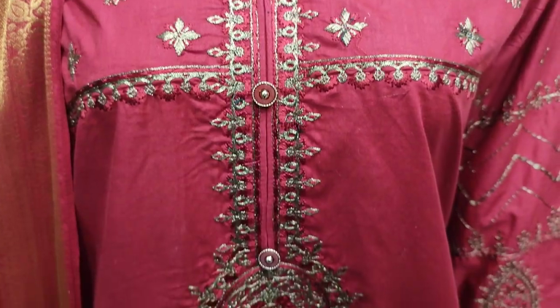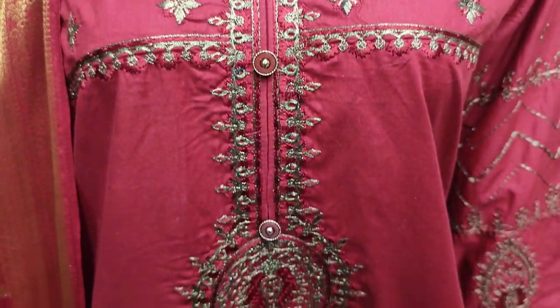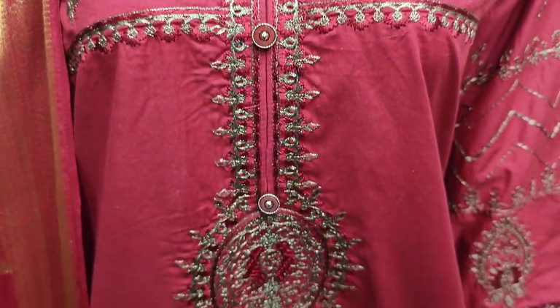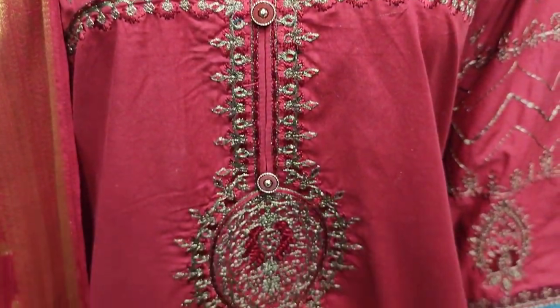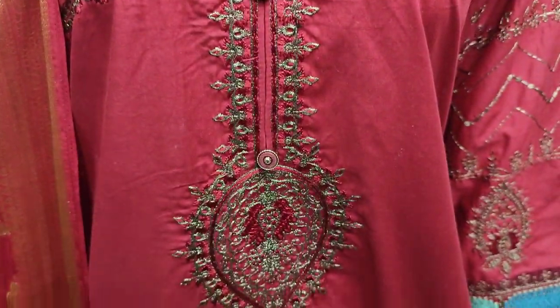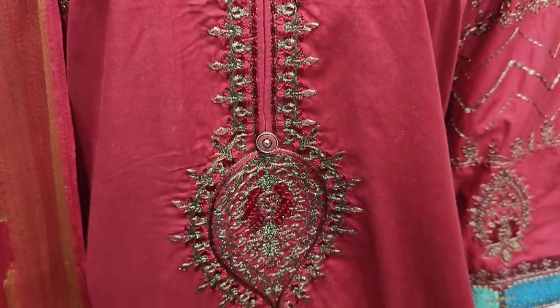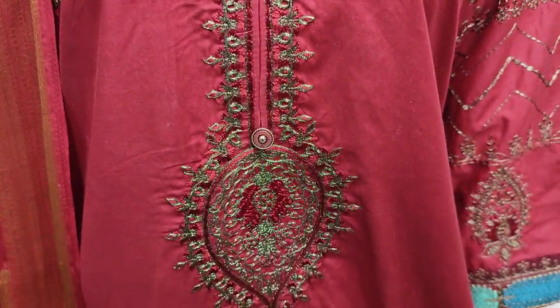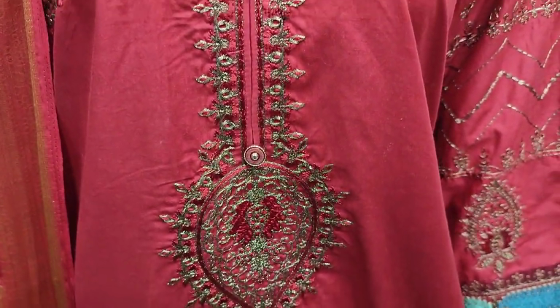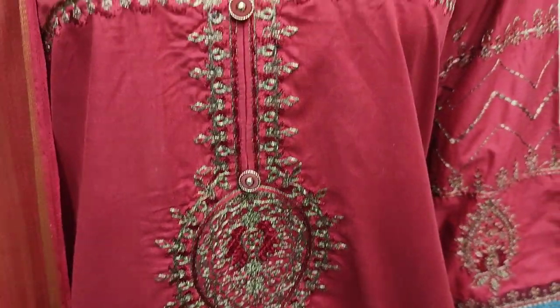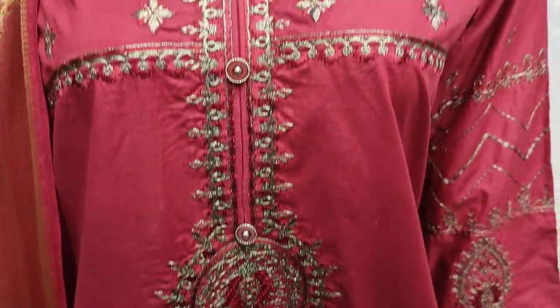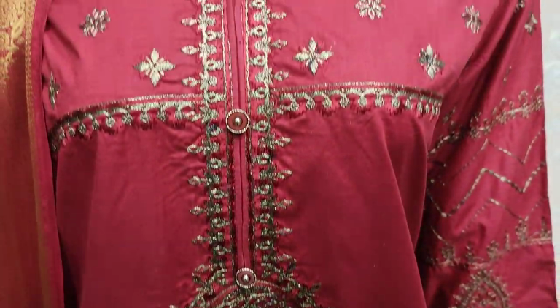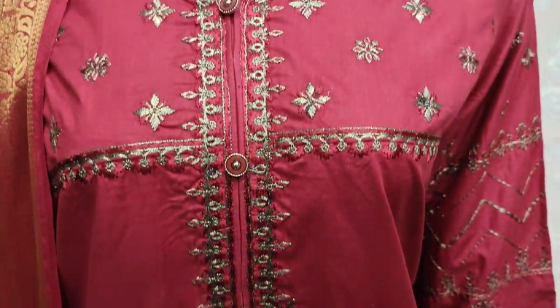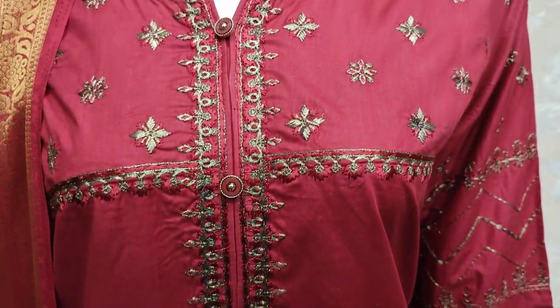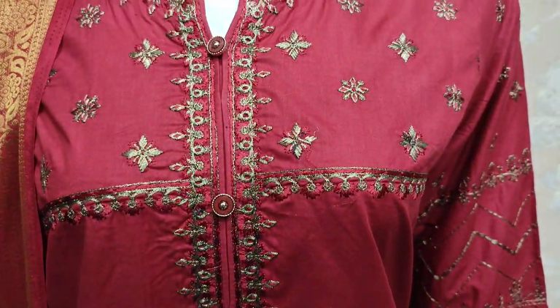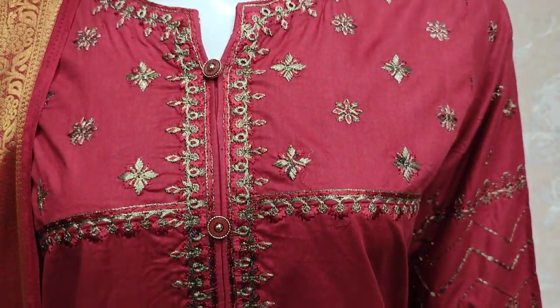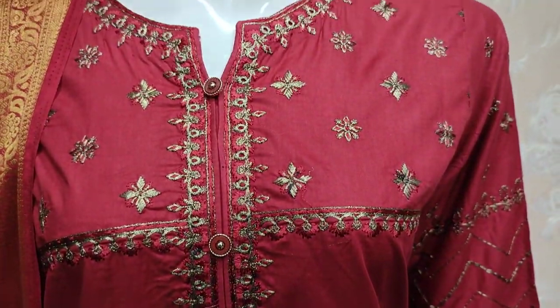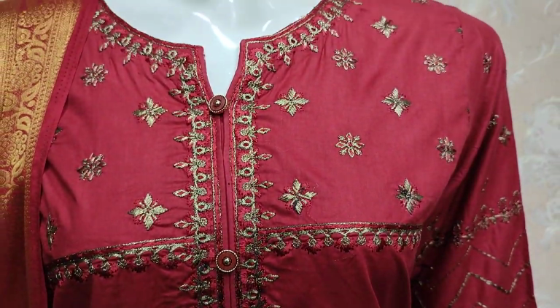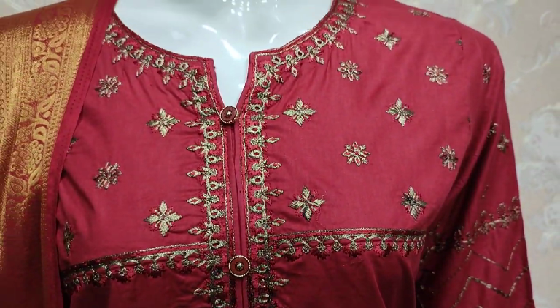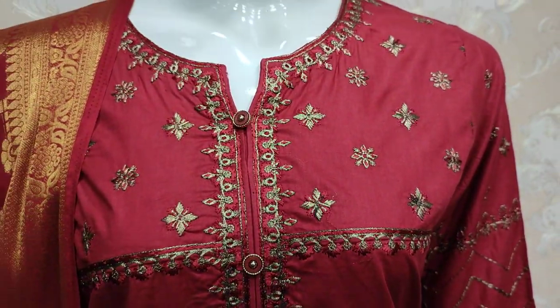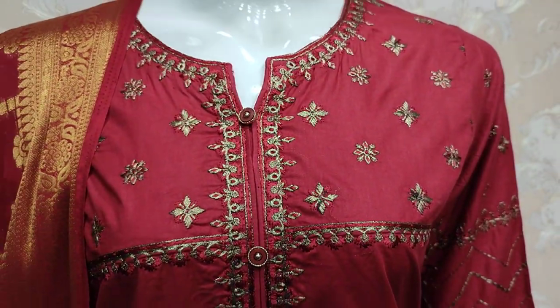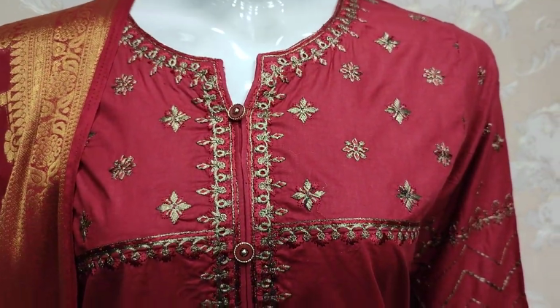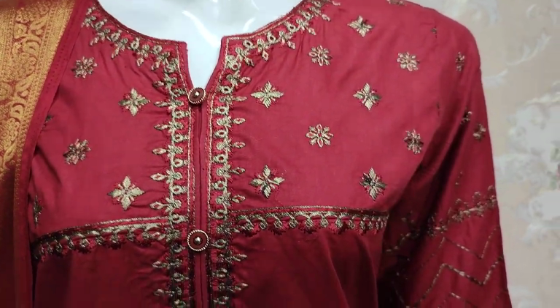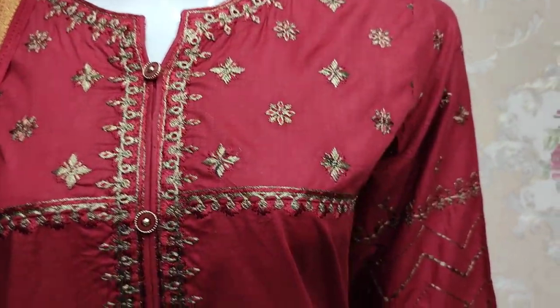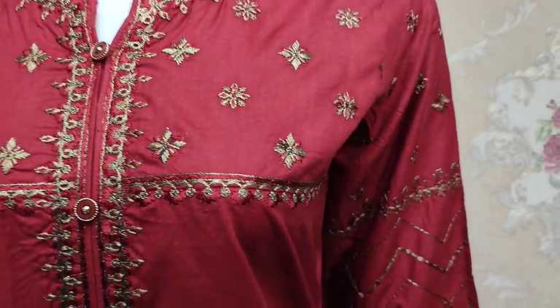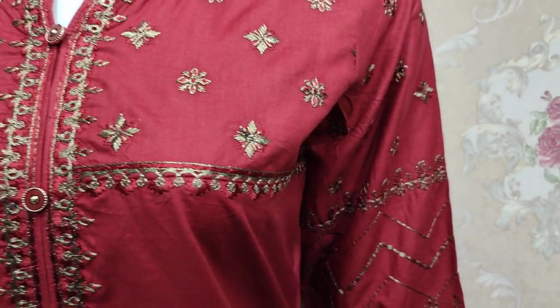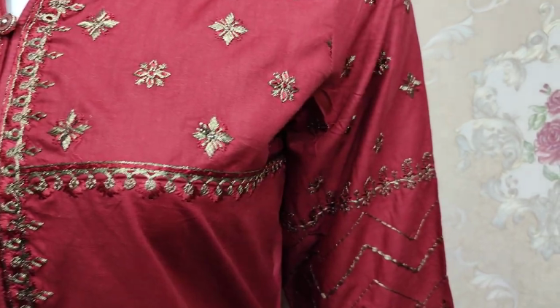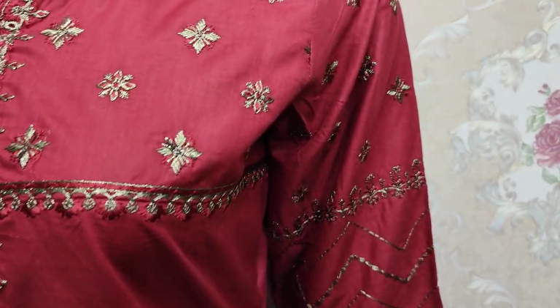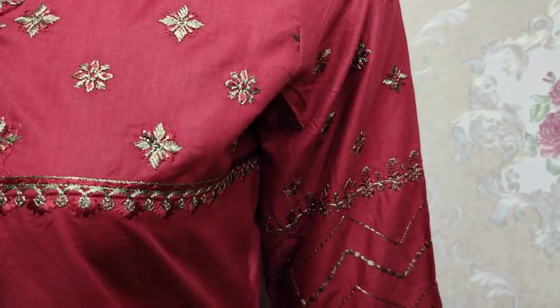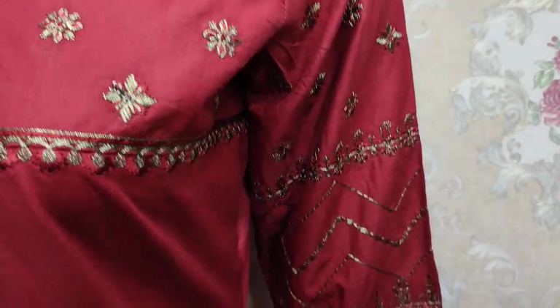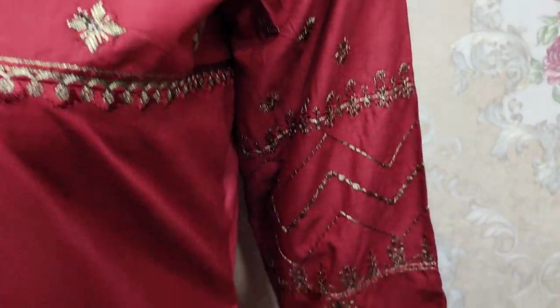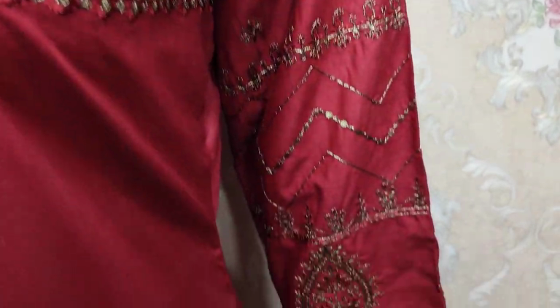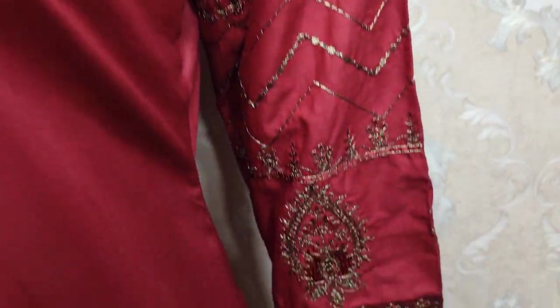Embroidered neck is made. Body style is made. Embroidered sleeves.